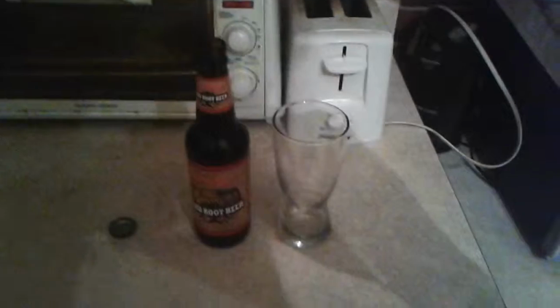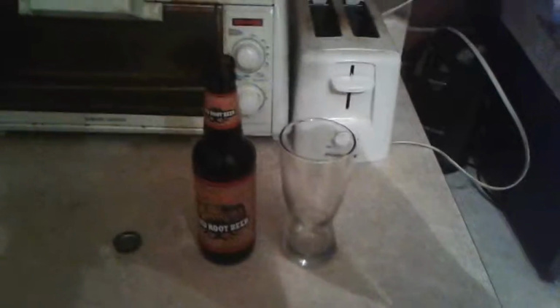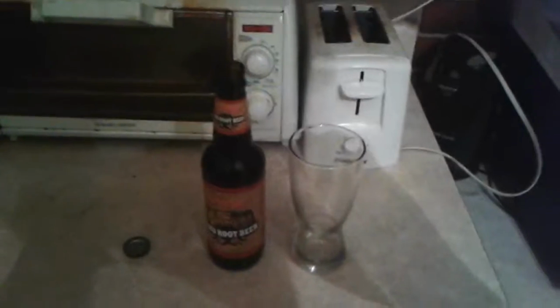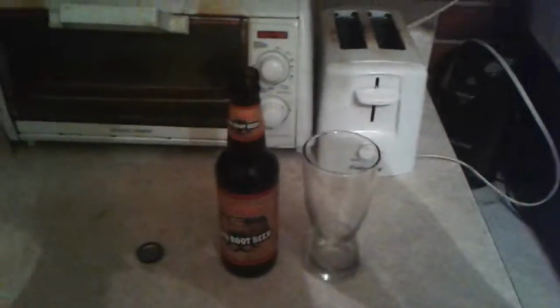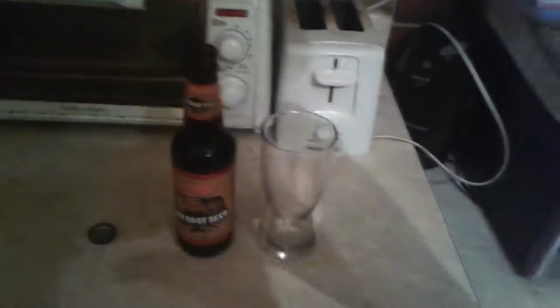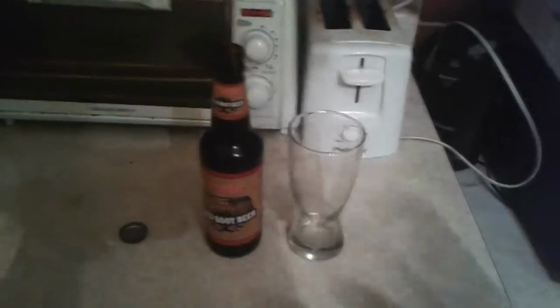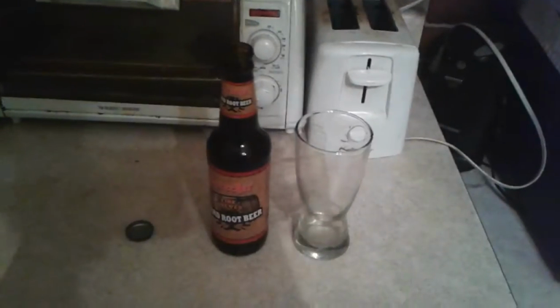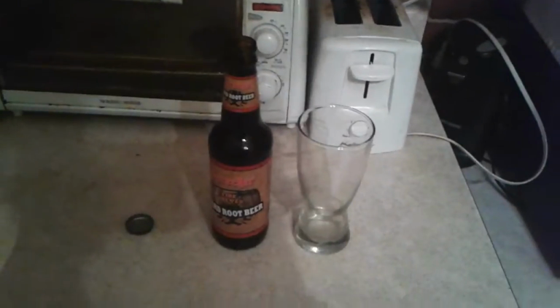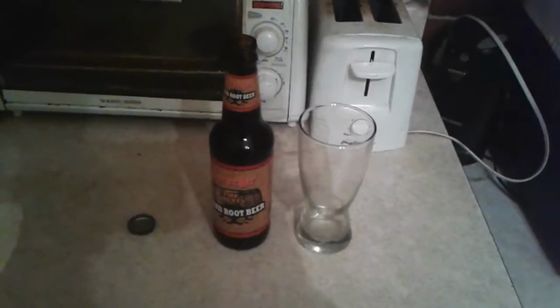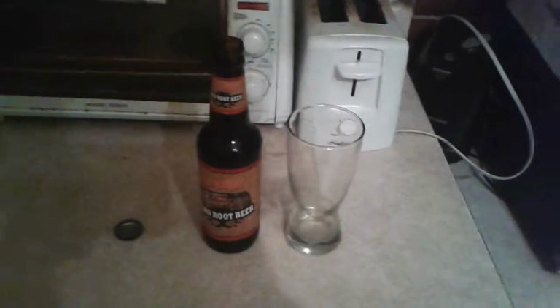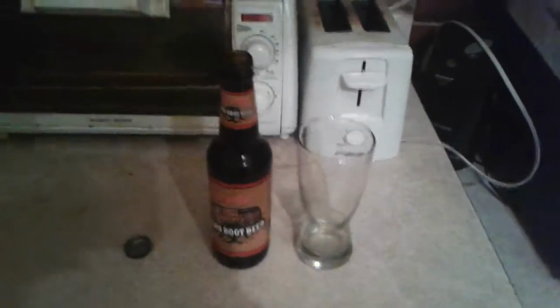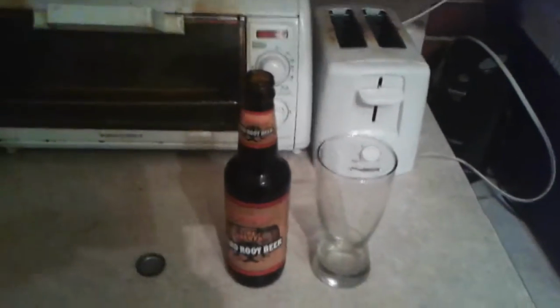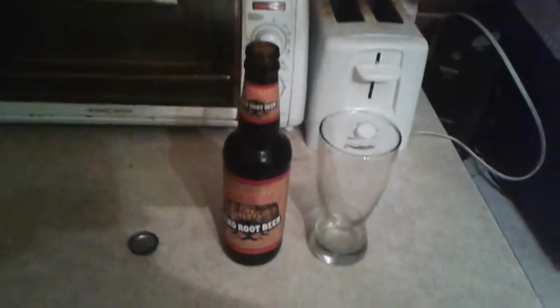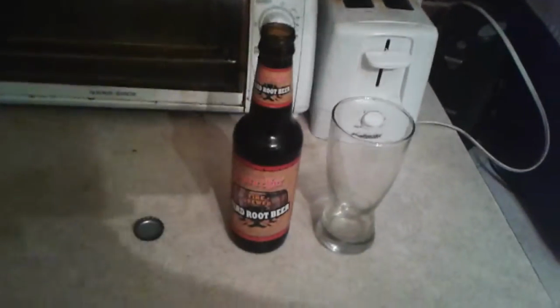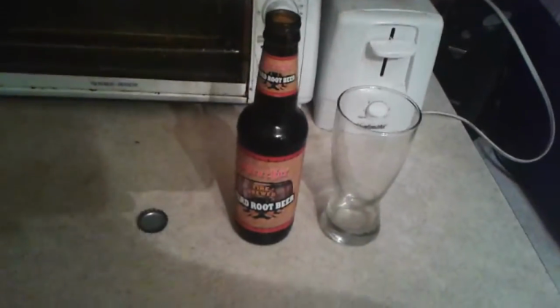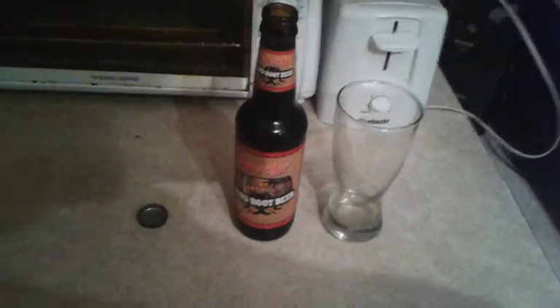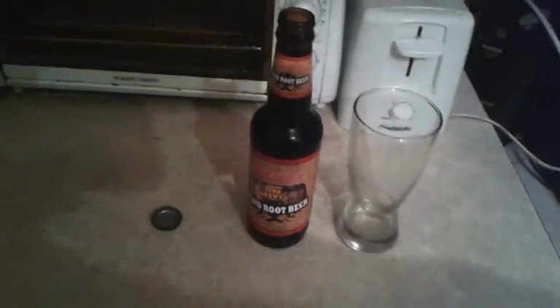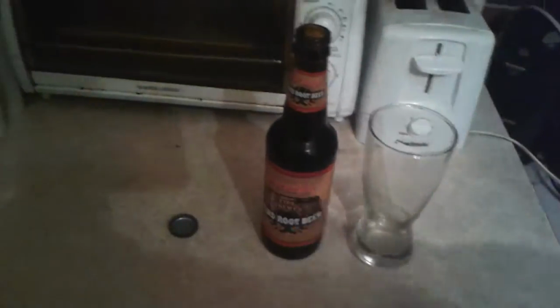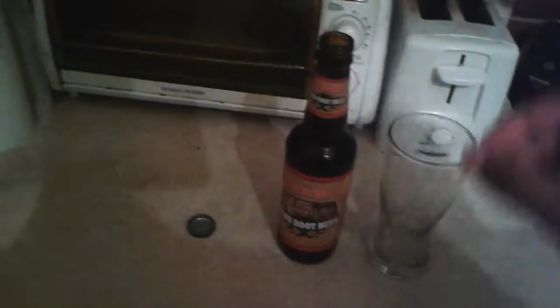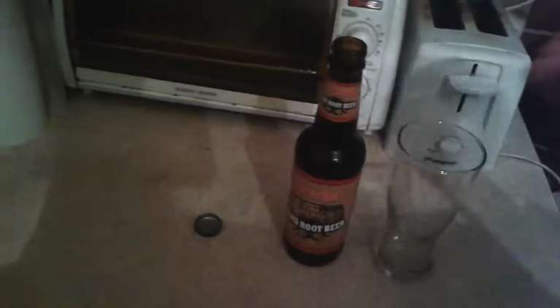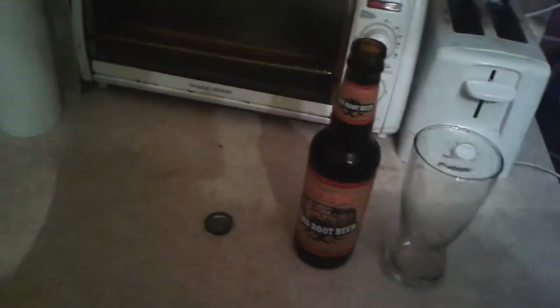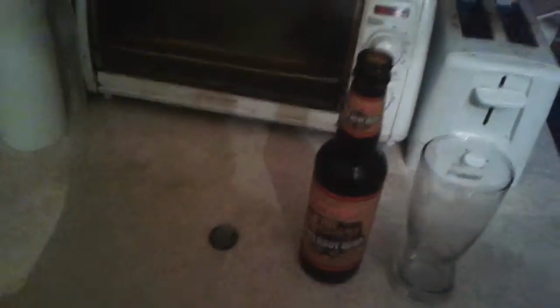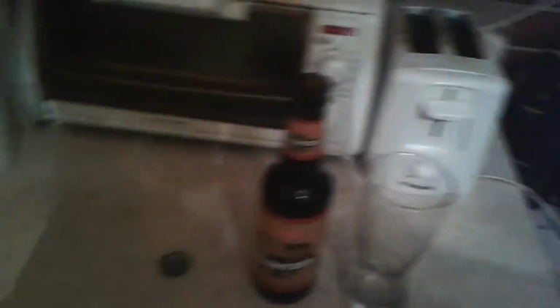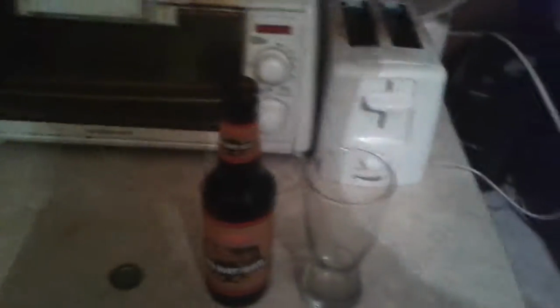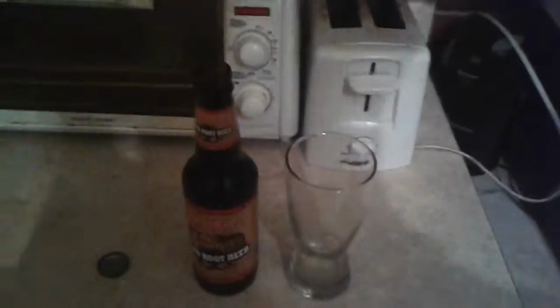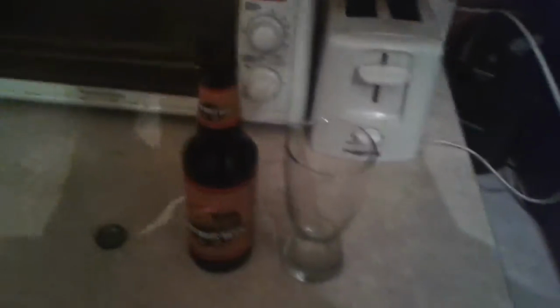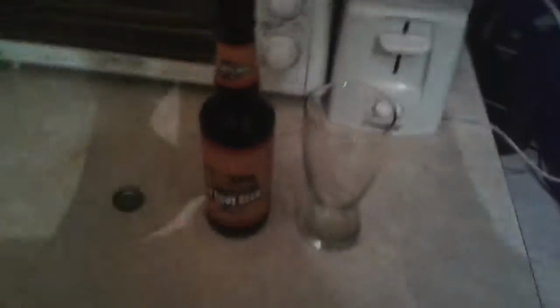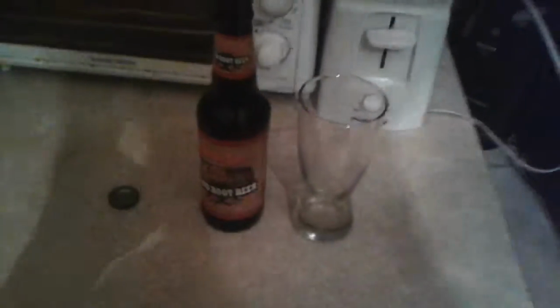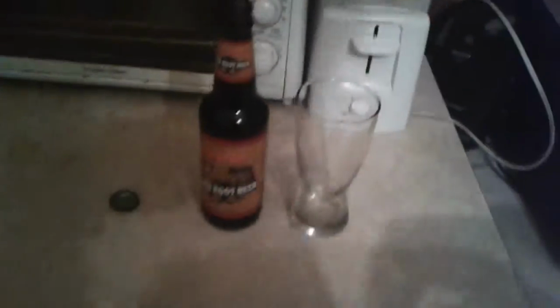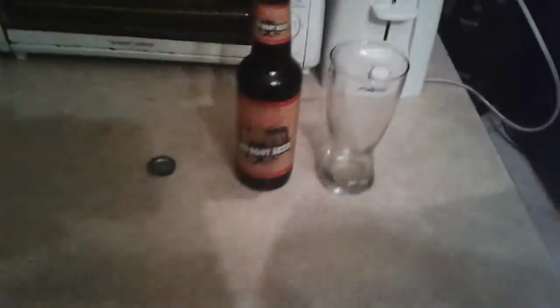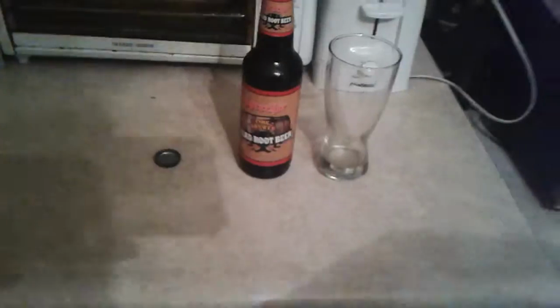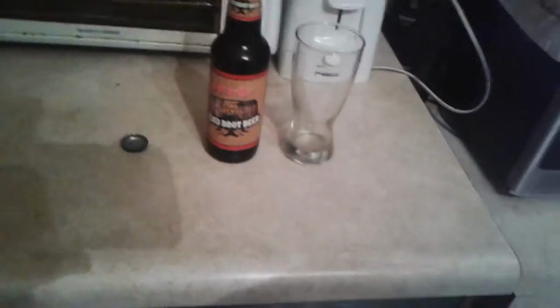Hey everybody, what's going on? This is Little Rock 1622 with another review right here.